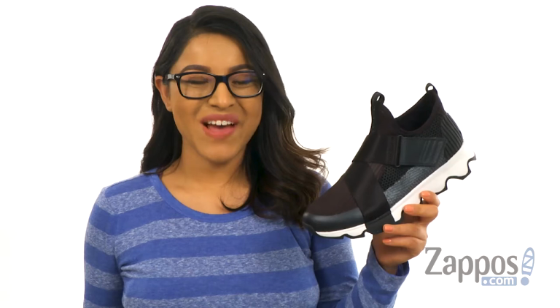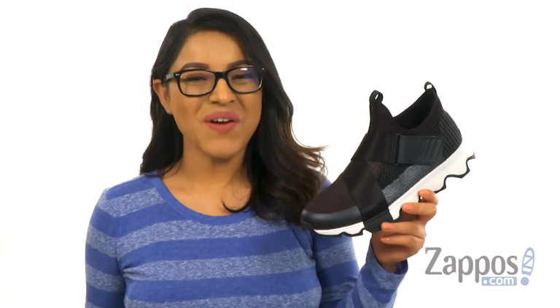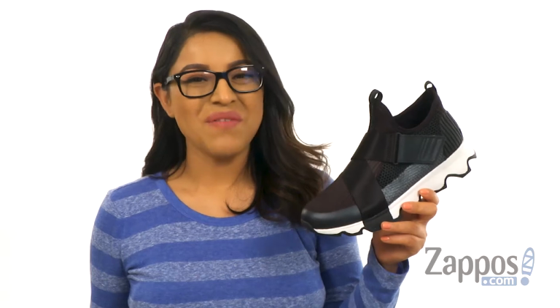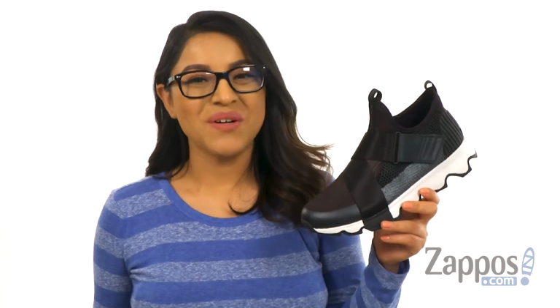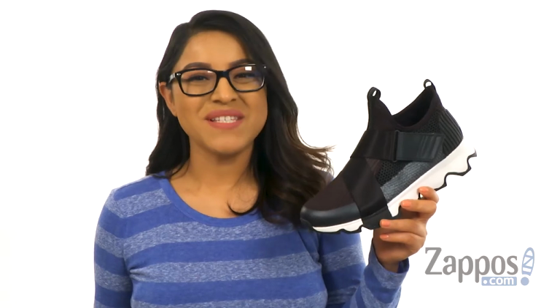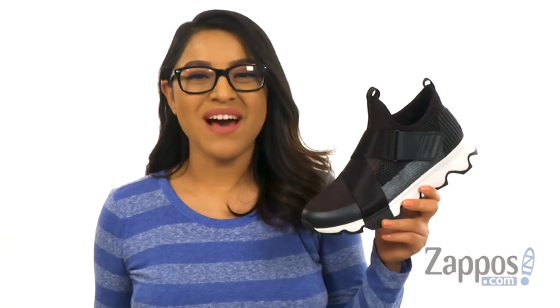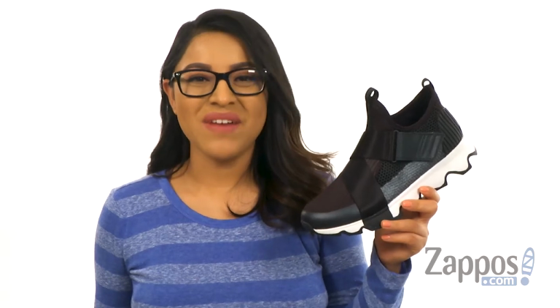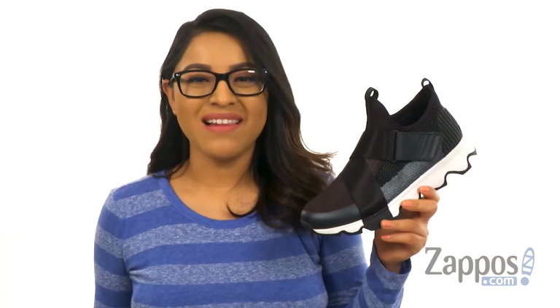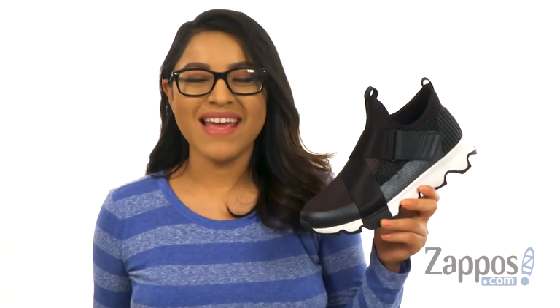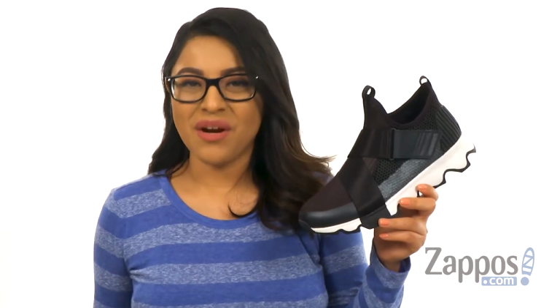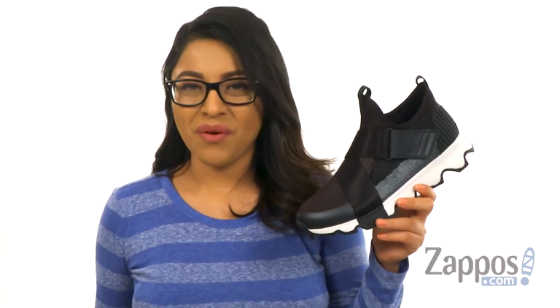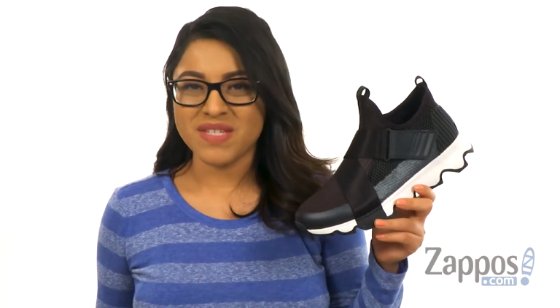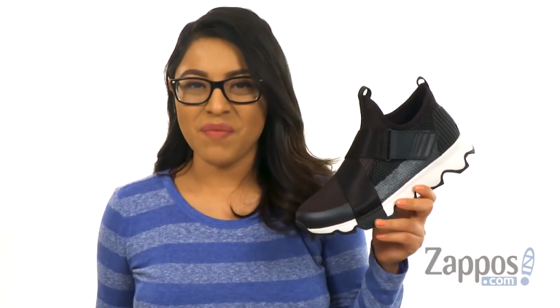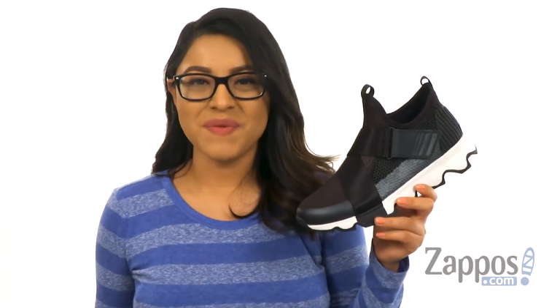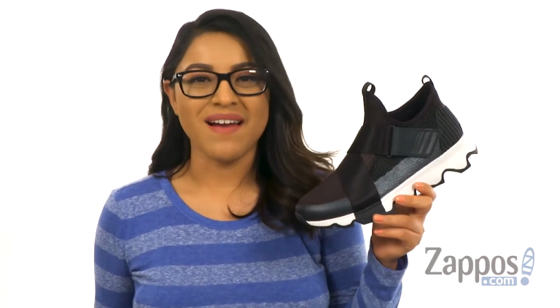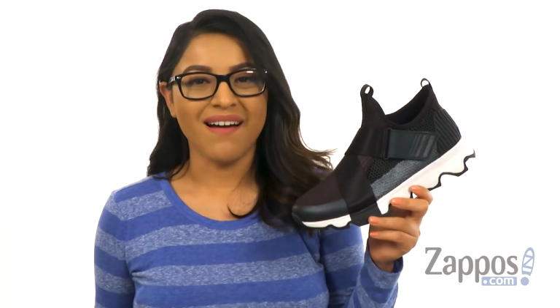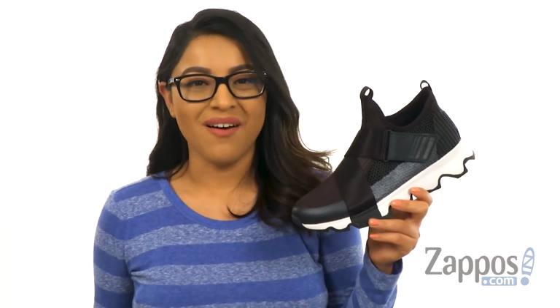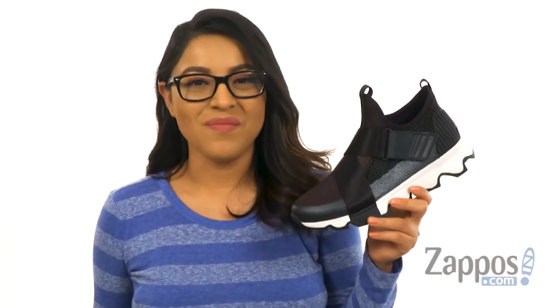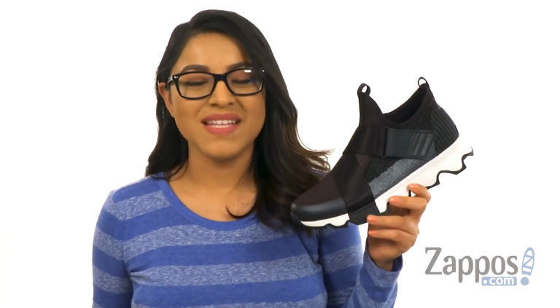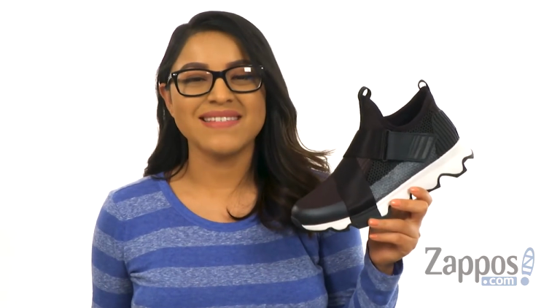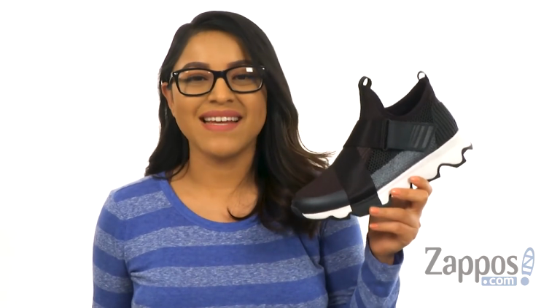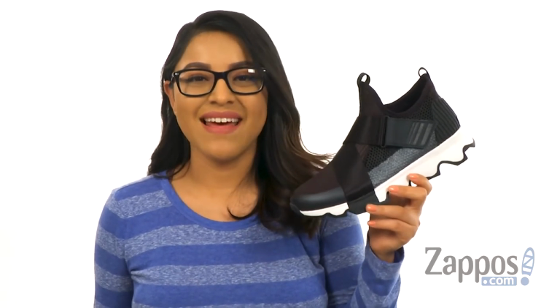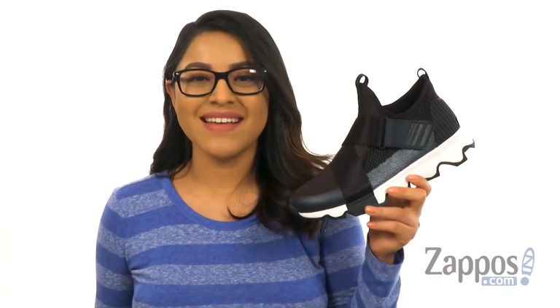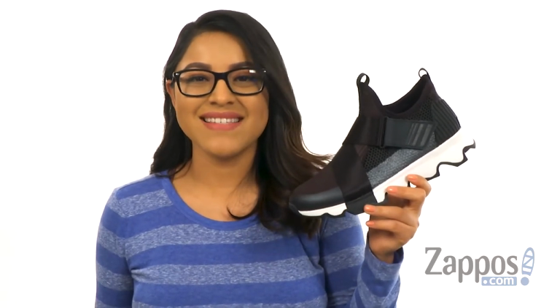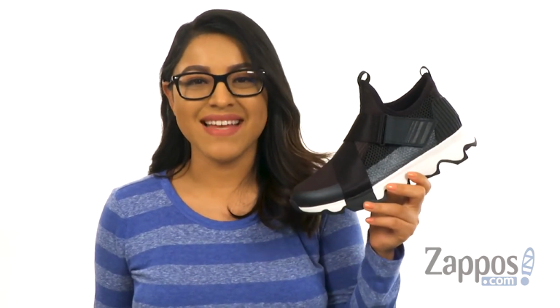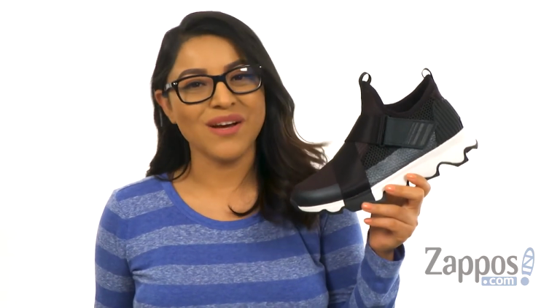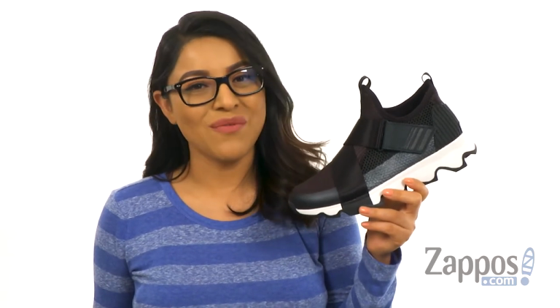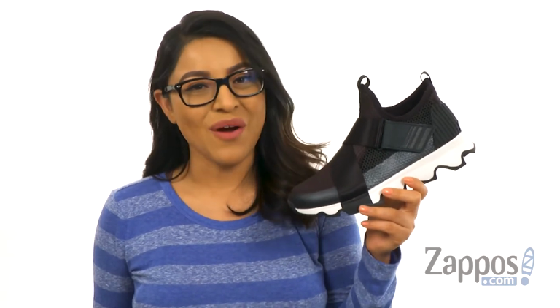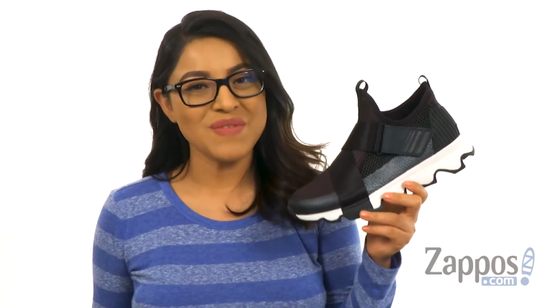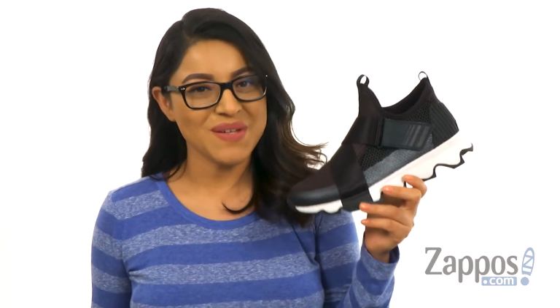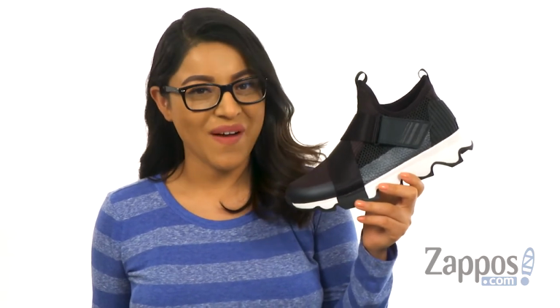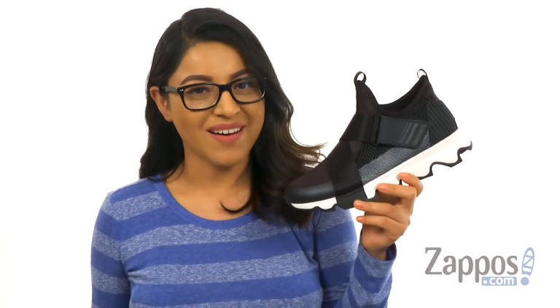Hola amigos, I'm Nelly and I'm from Zappos.com. This is Kinetic Sneak from Surau.